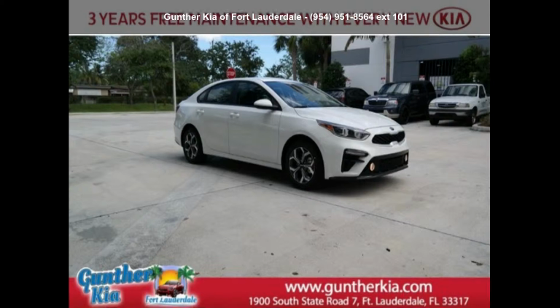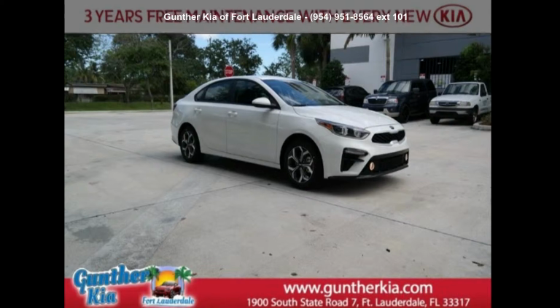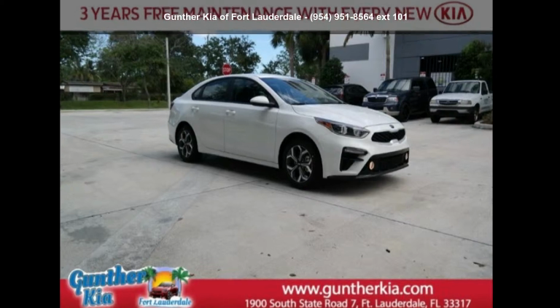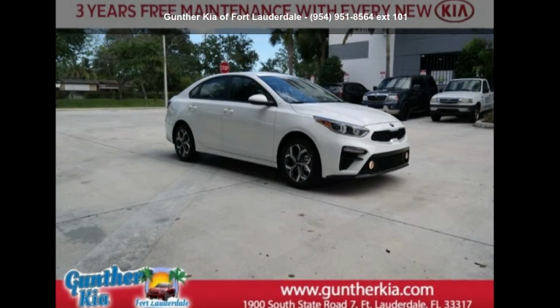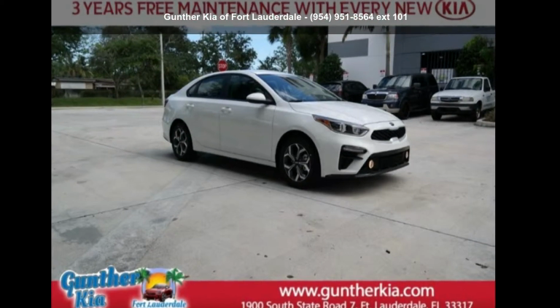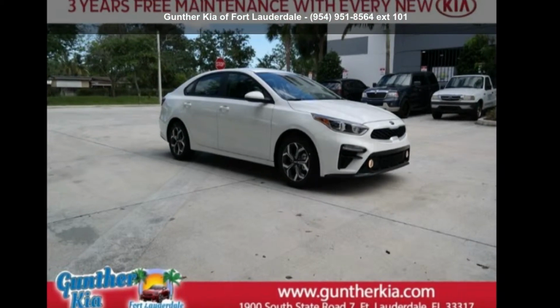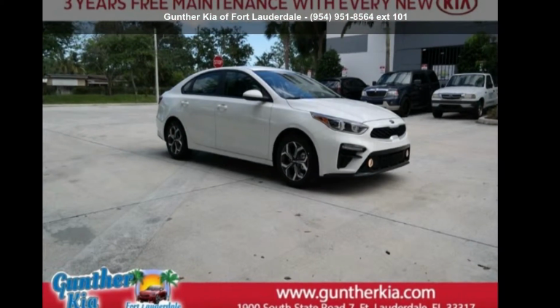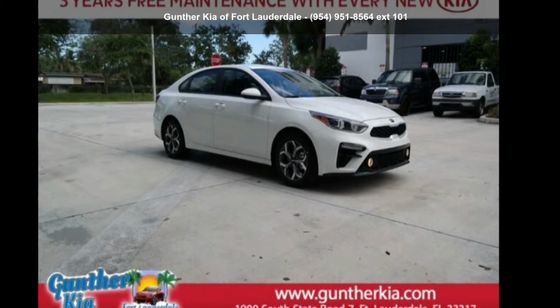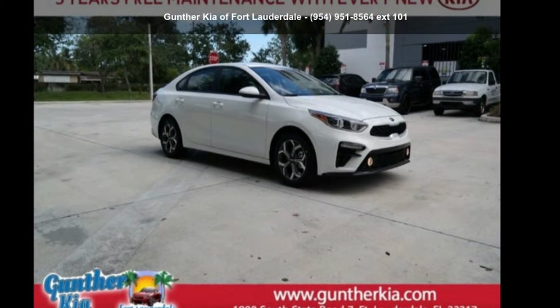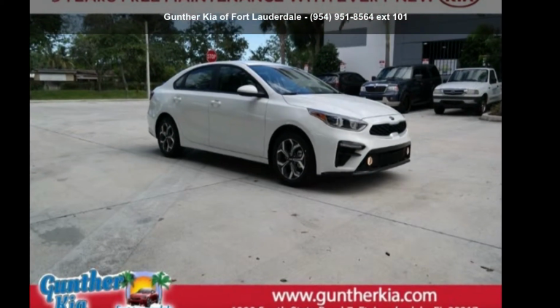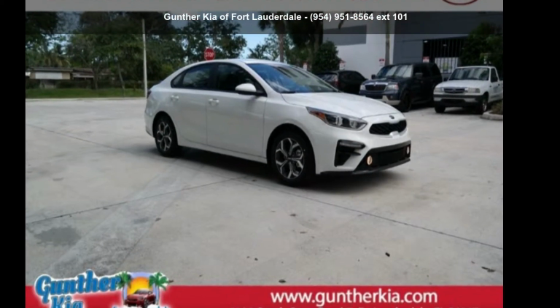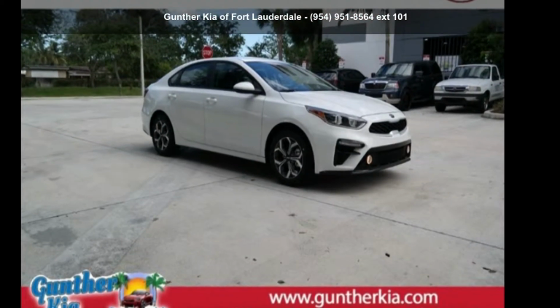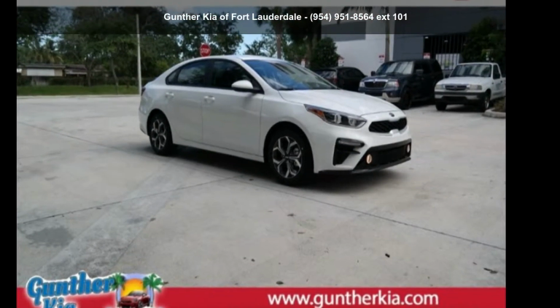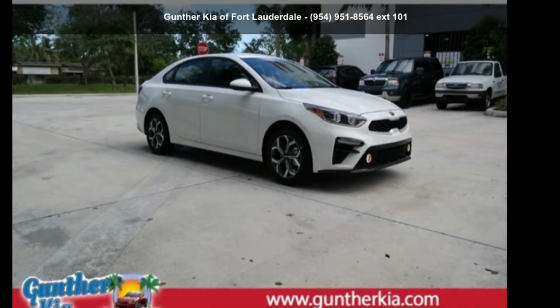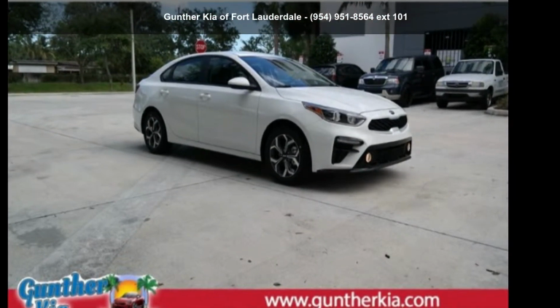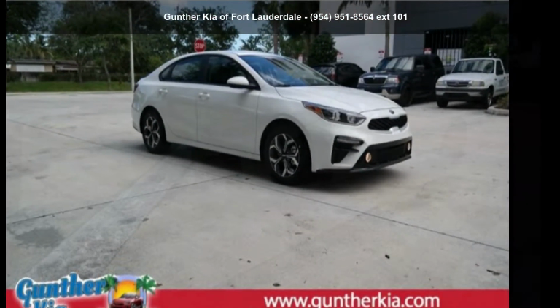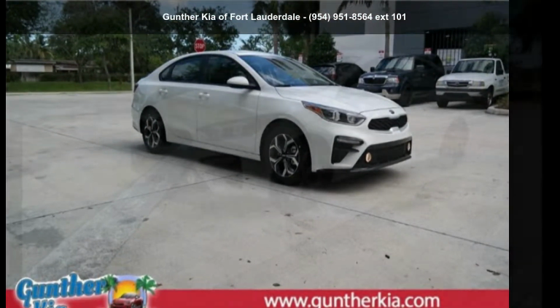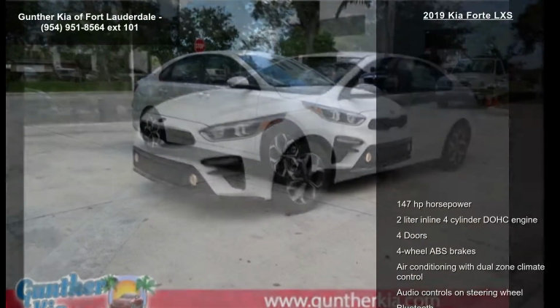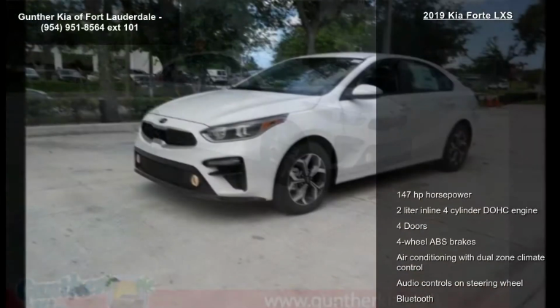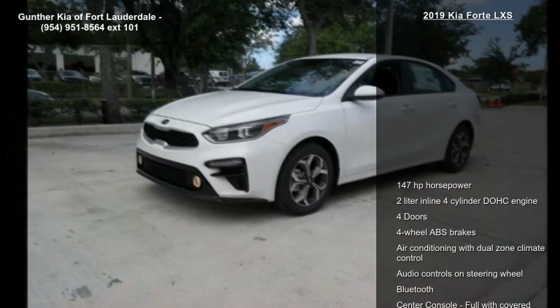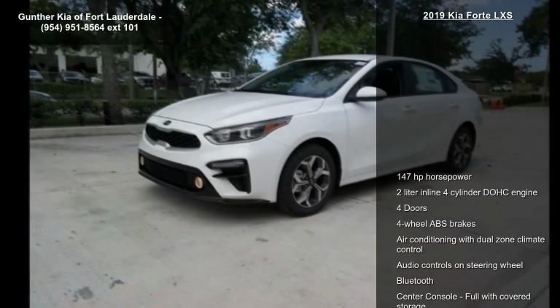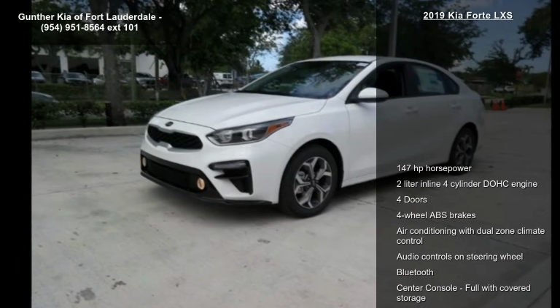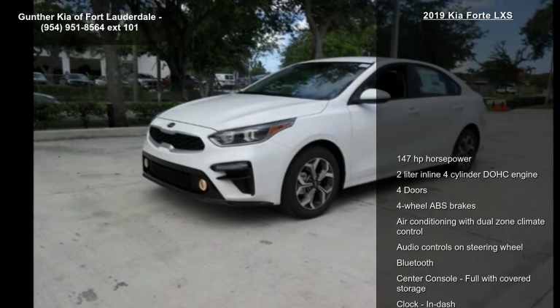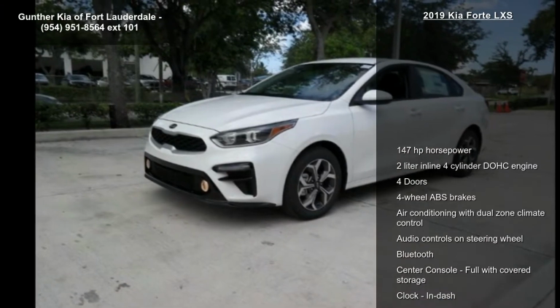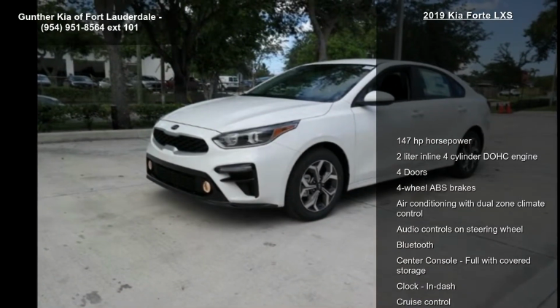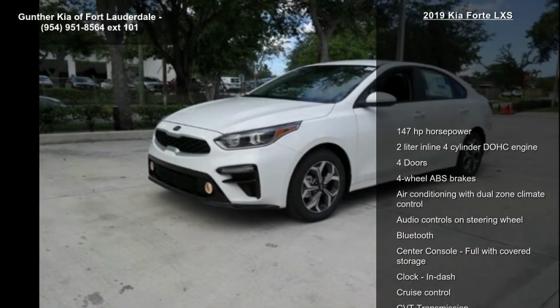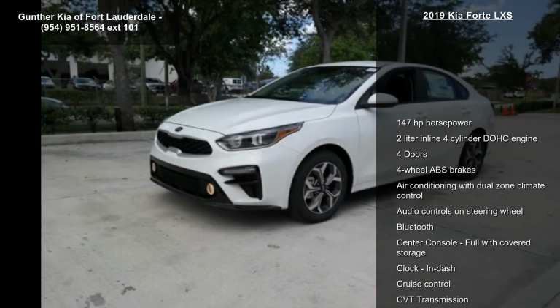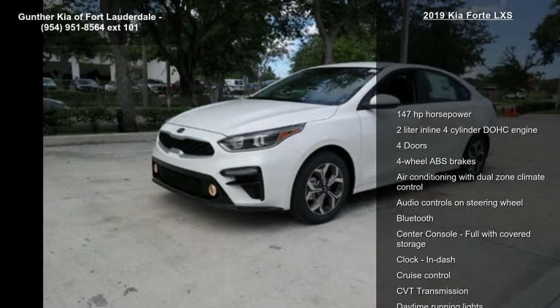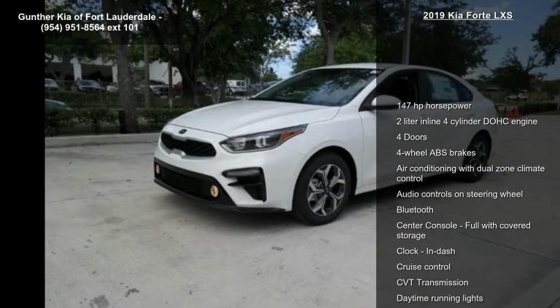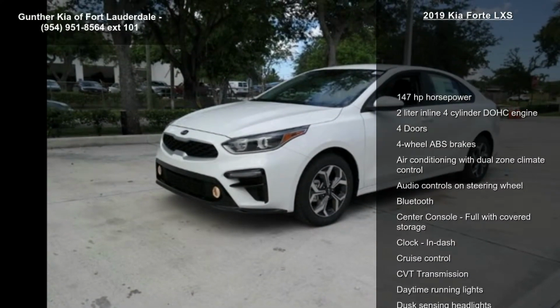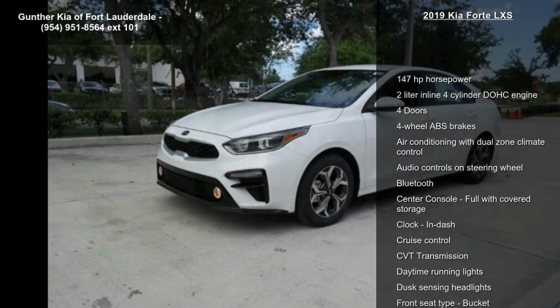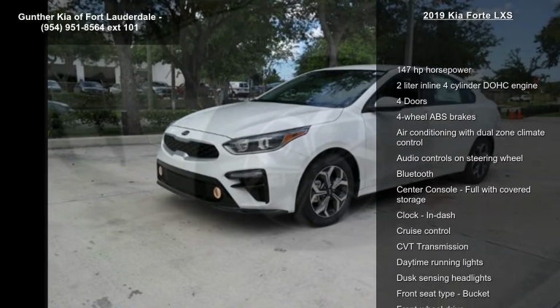Check out this Kia 2019 Forte LXS. If you are looking for a first-rate auto, this one could be yours today.